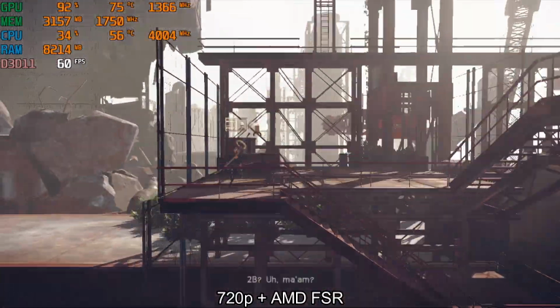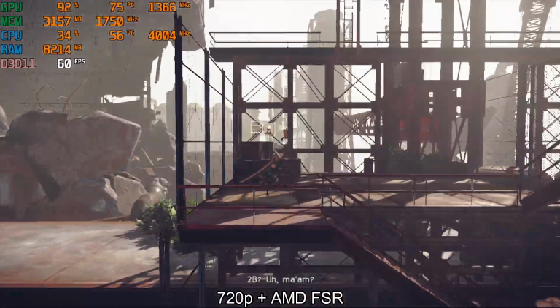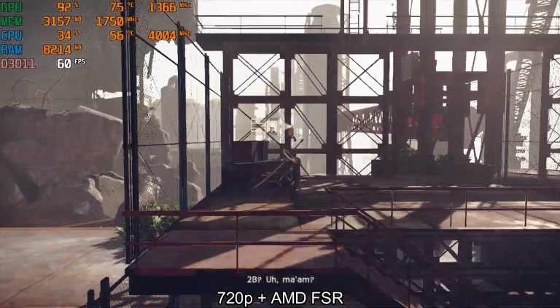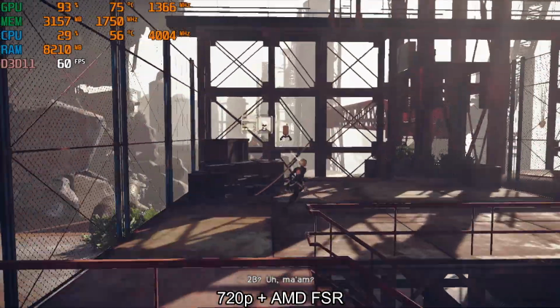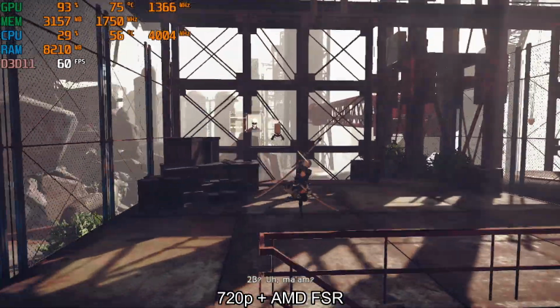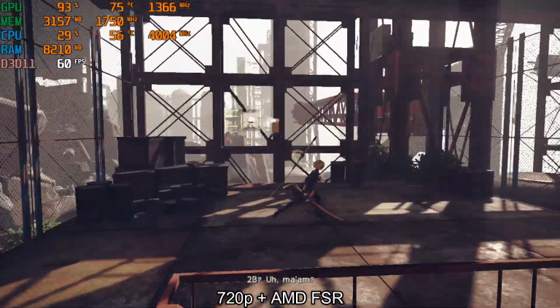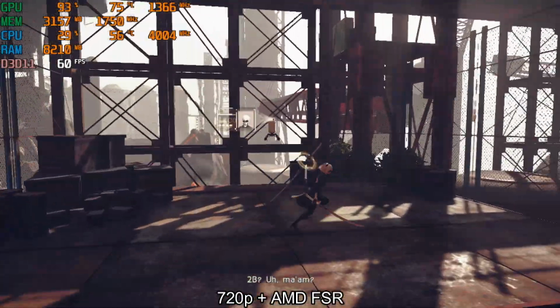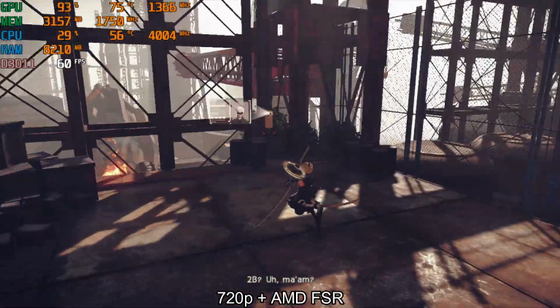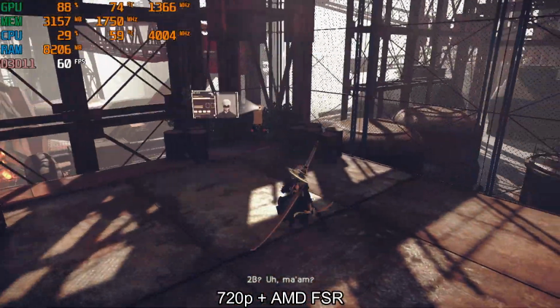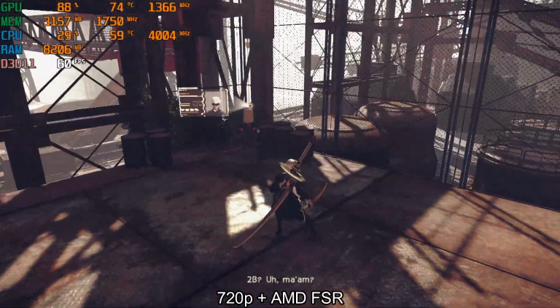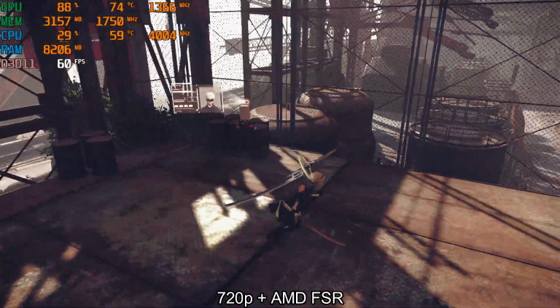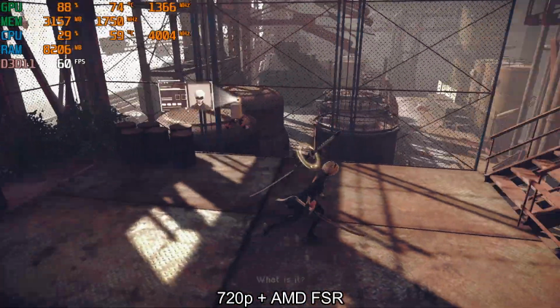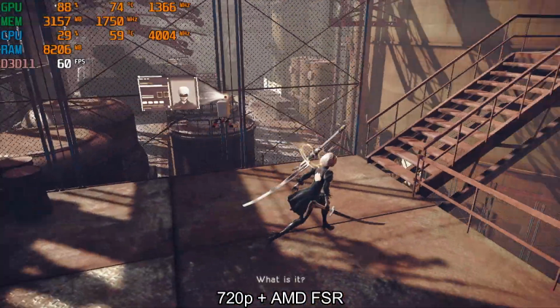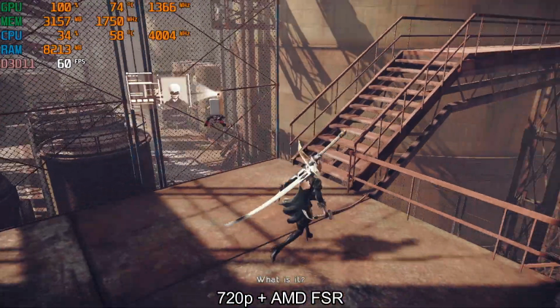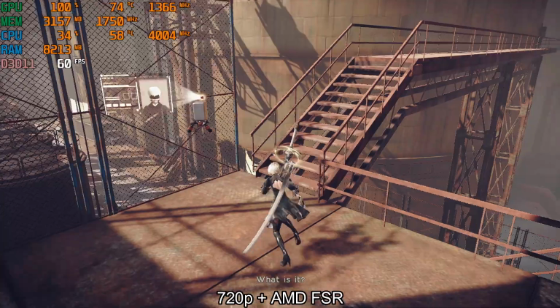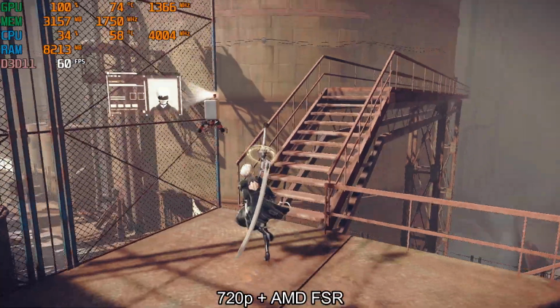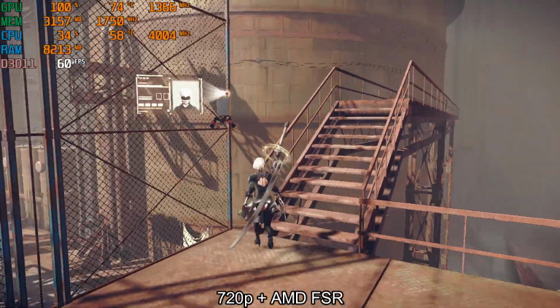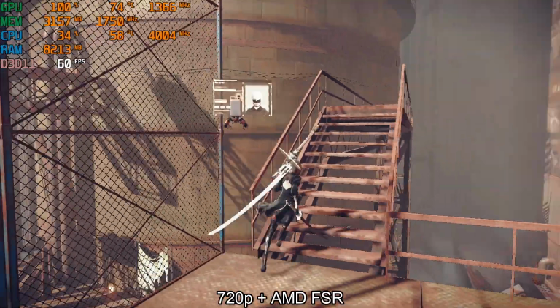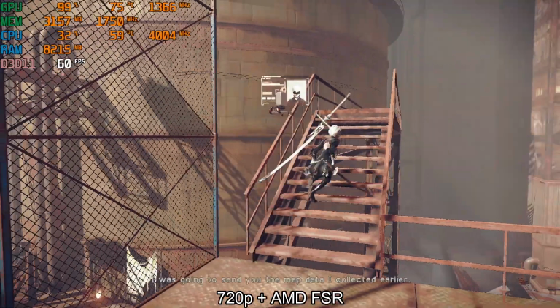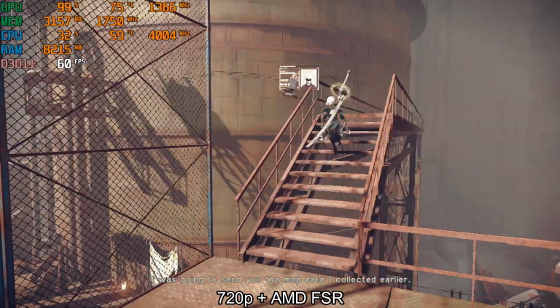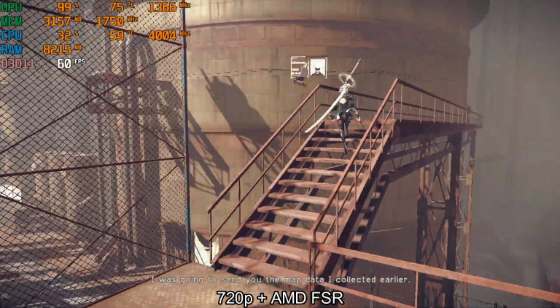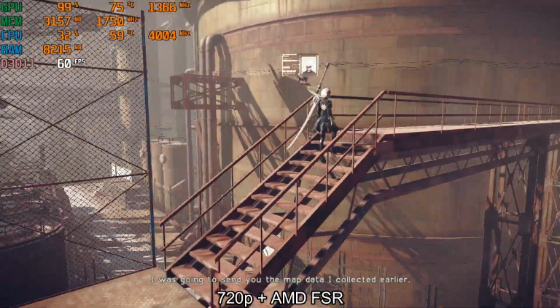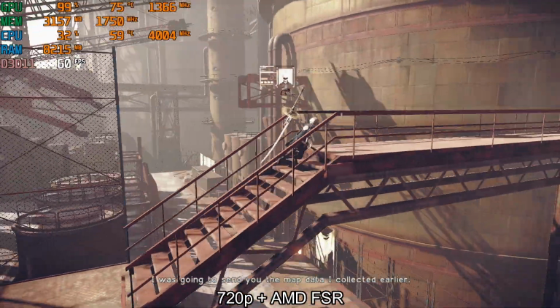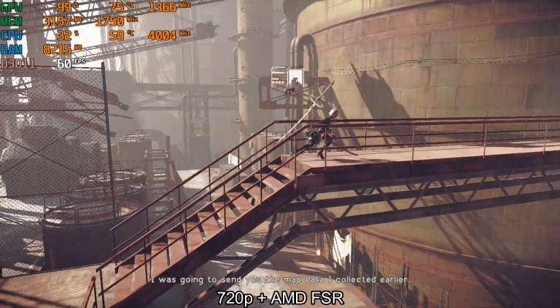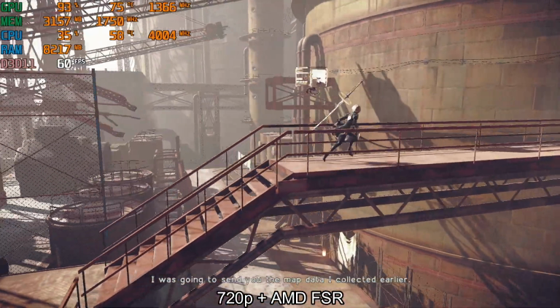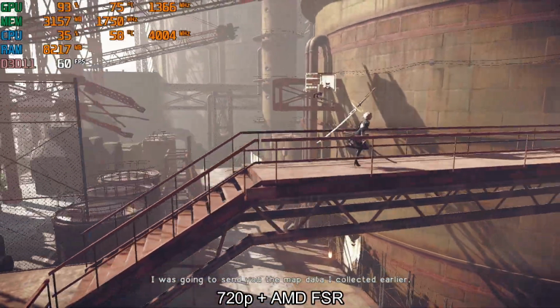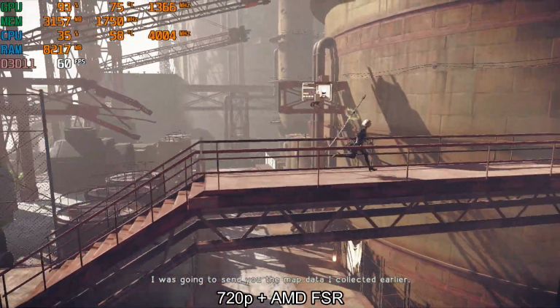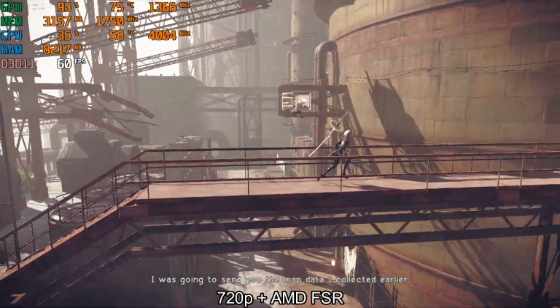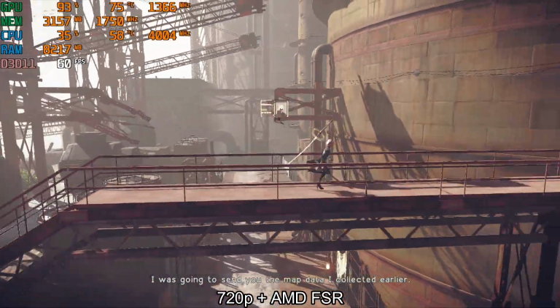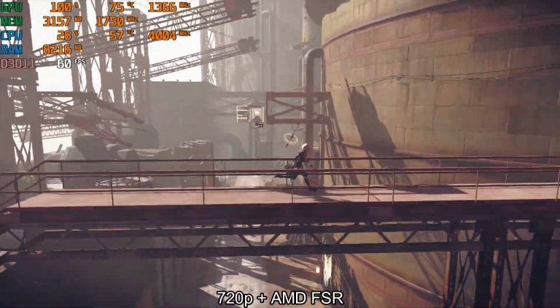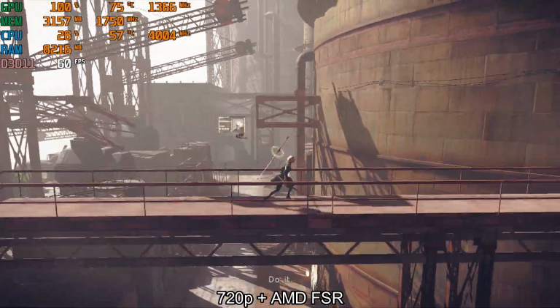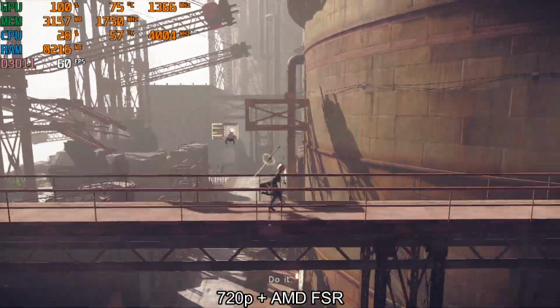2B: Ma'am, what is it? I was going to send you the map data I collected earlier. Do it.